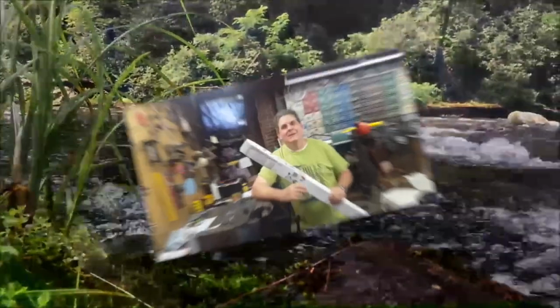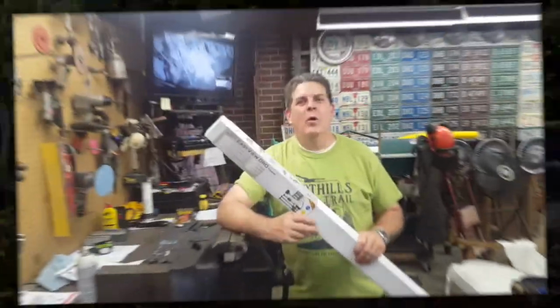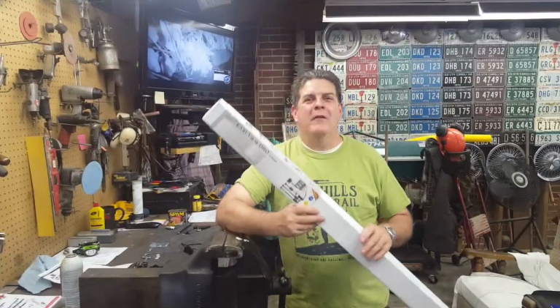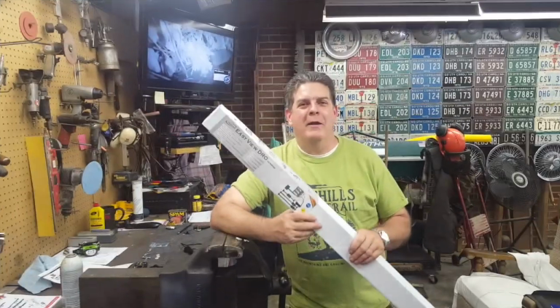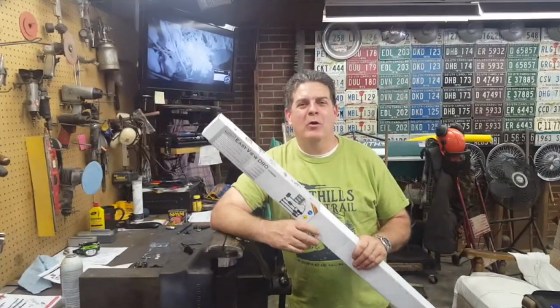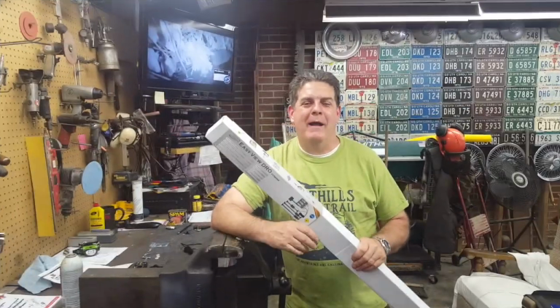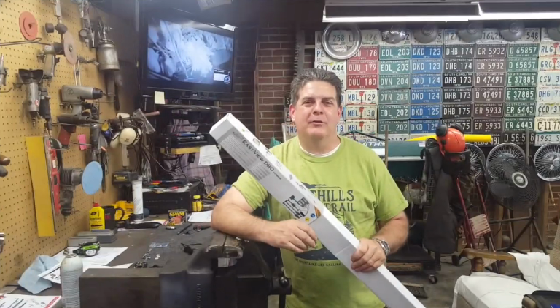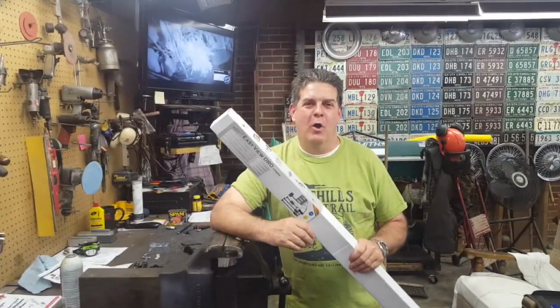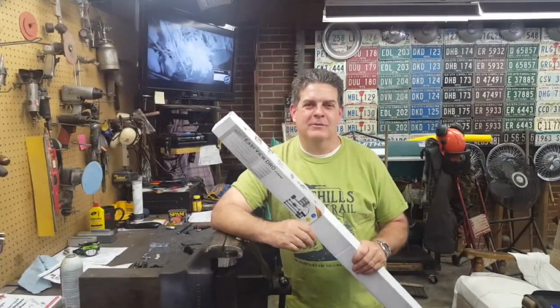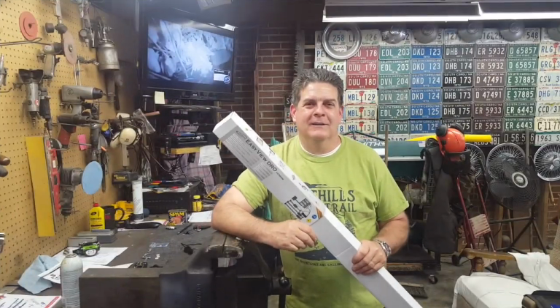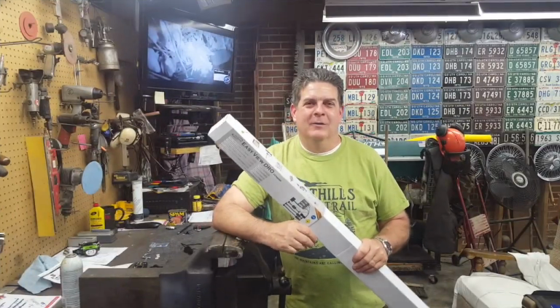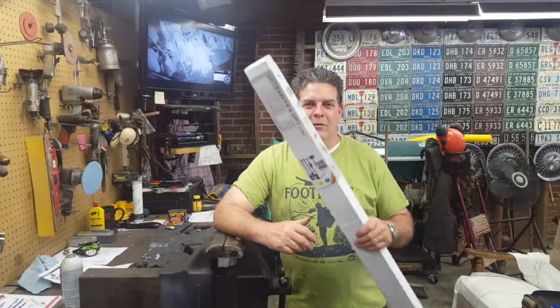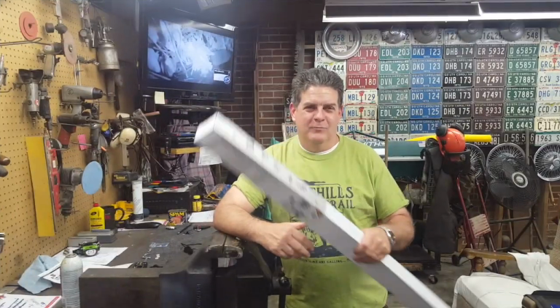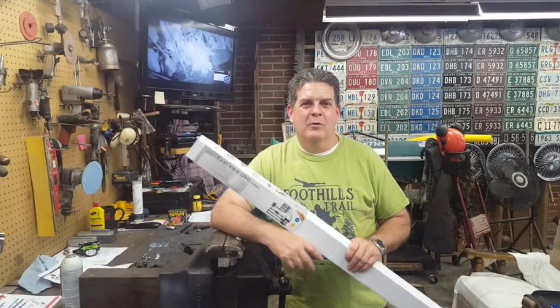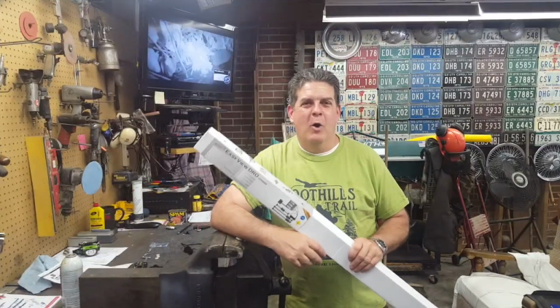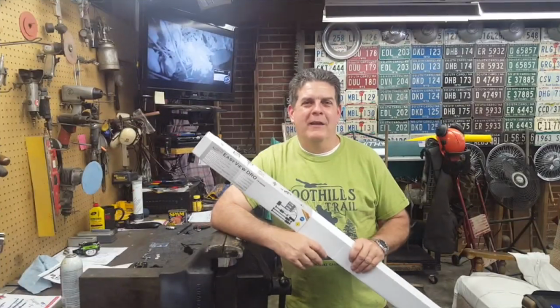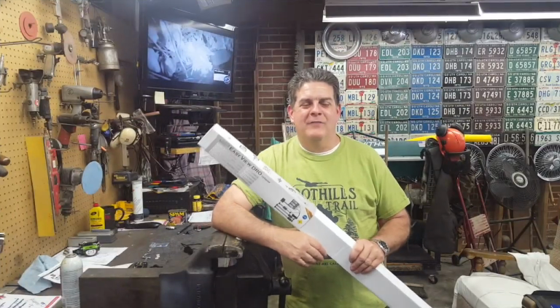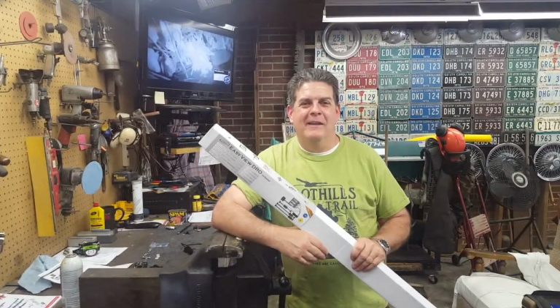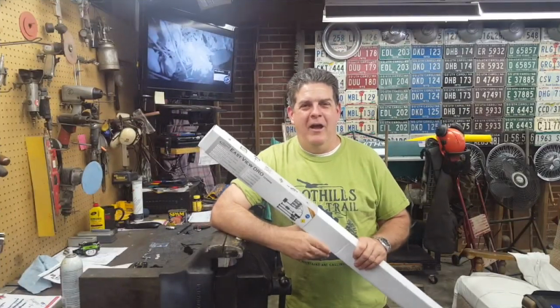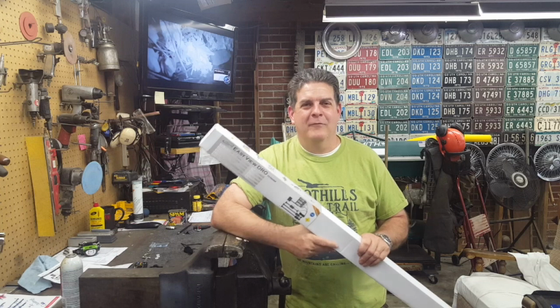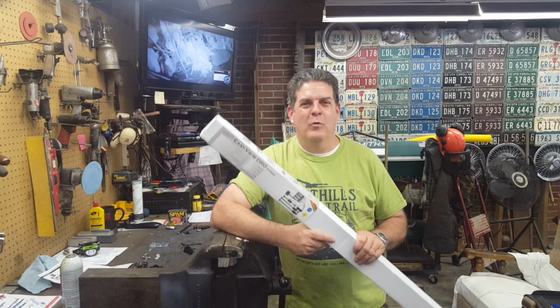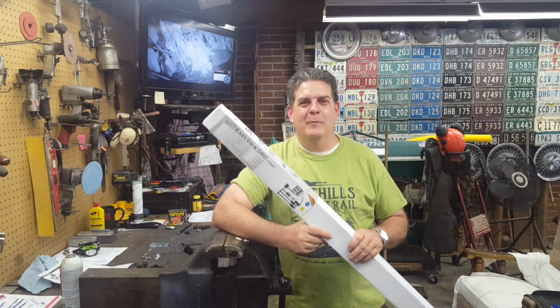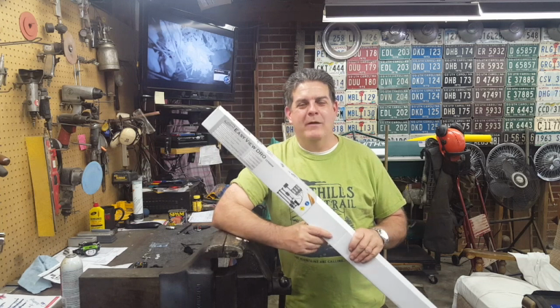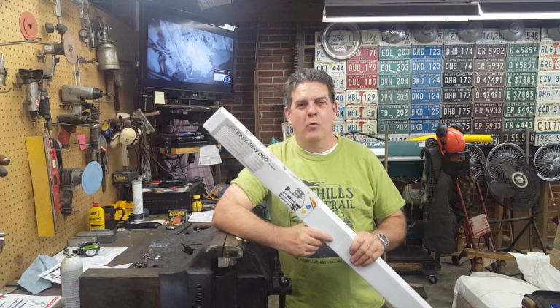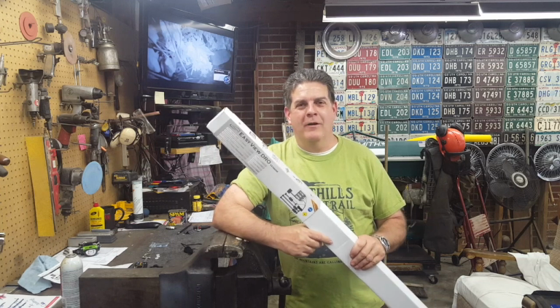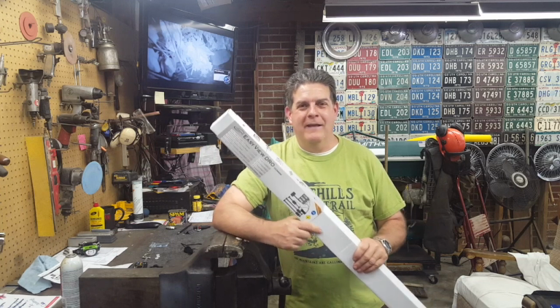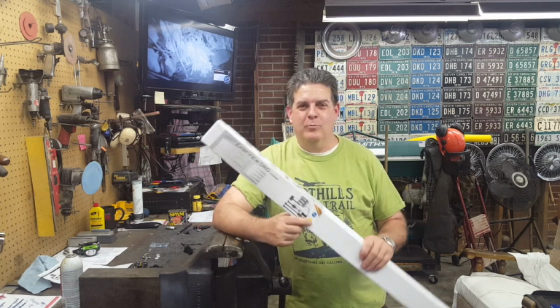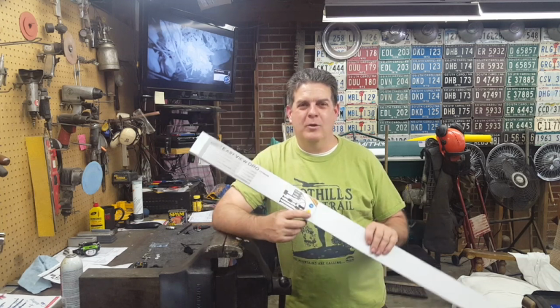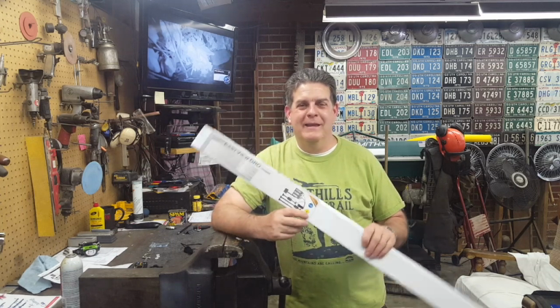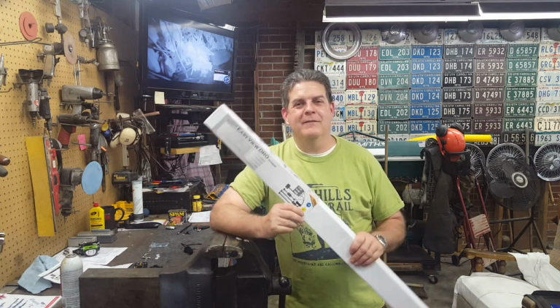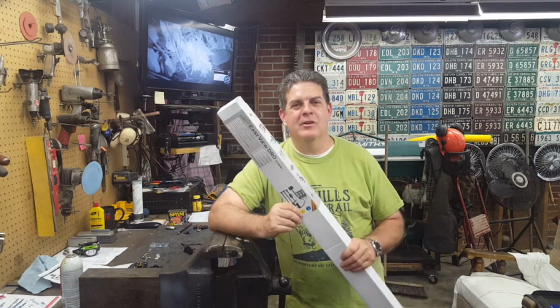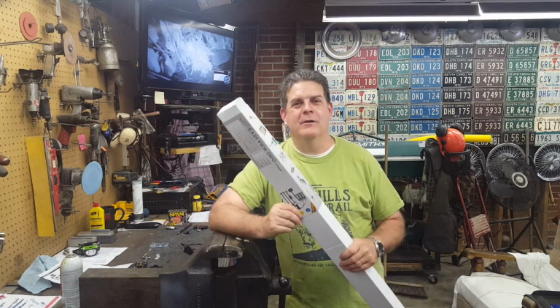Hey everybody, welcome back to the garage. The moment has finally arrived for what you've been waiting for — we're going to begin the series on installing the digital readout onto the Smithy 1340.